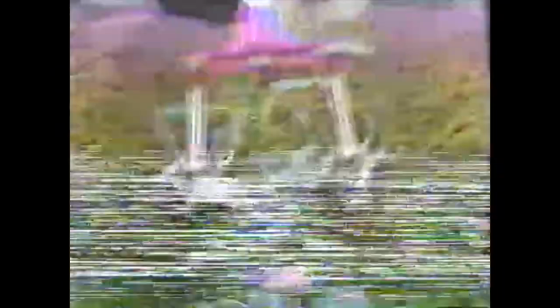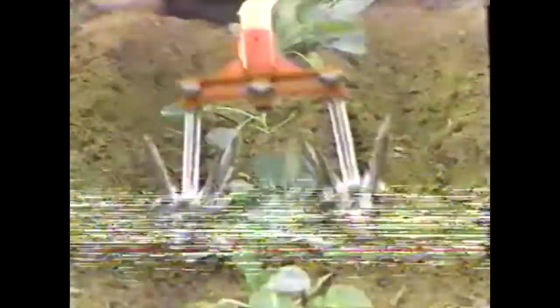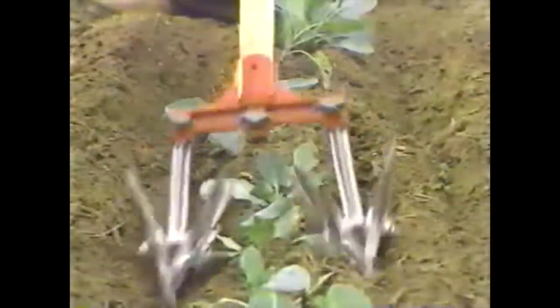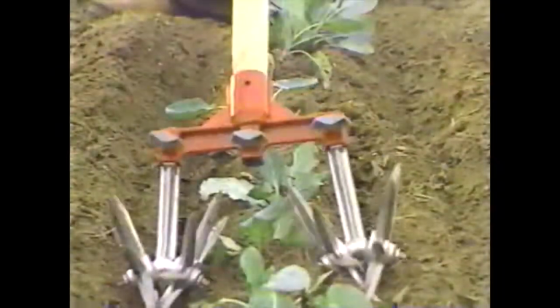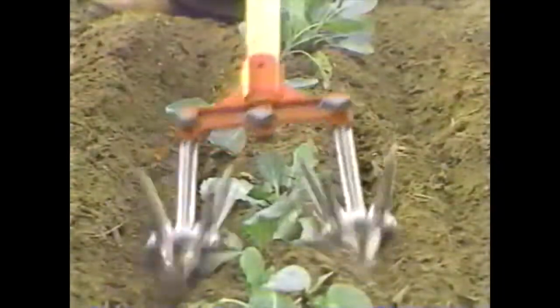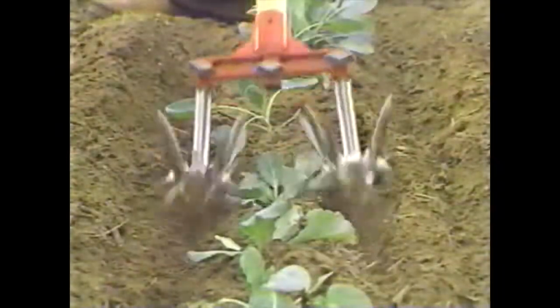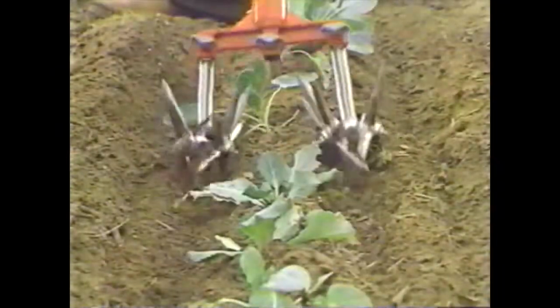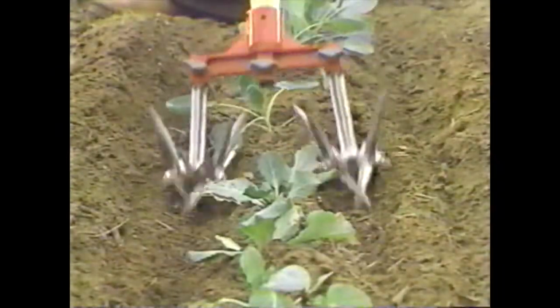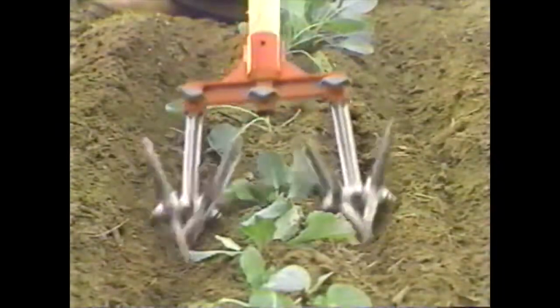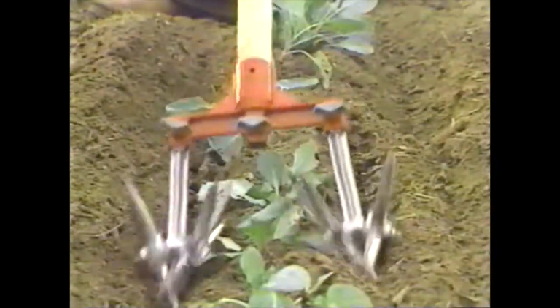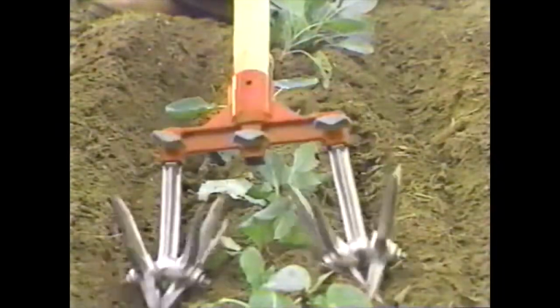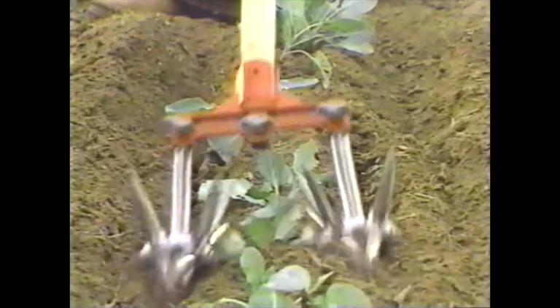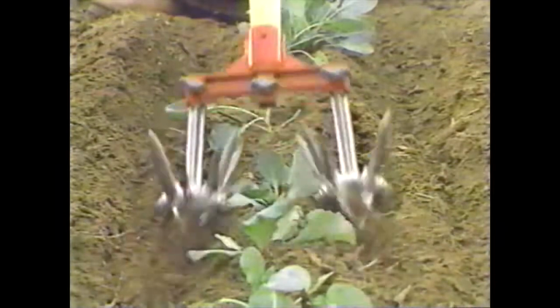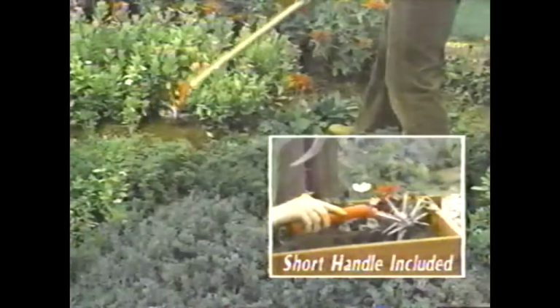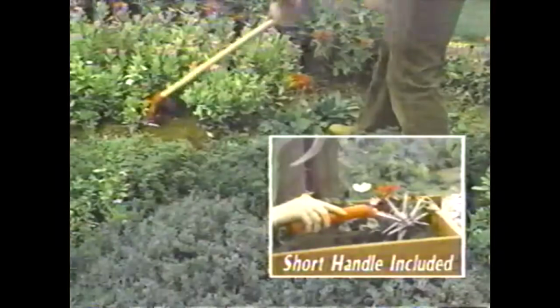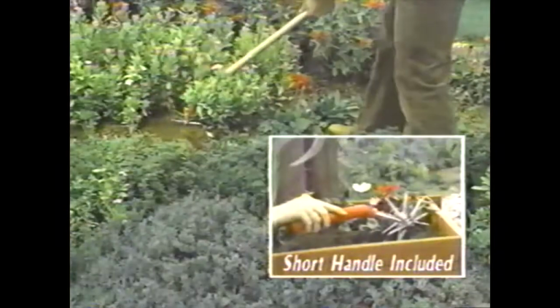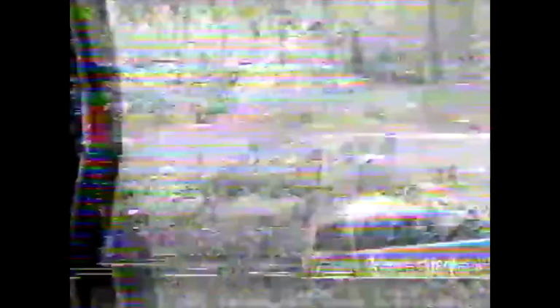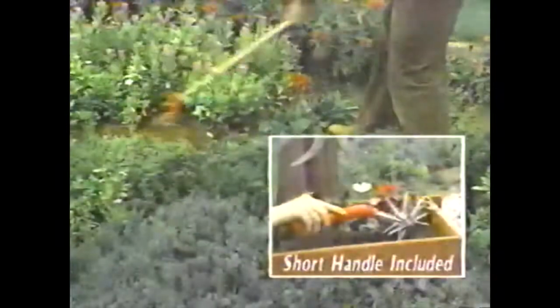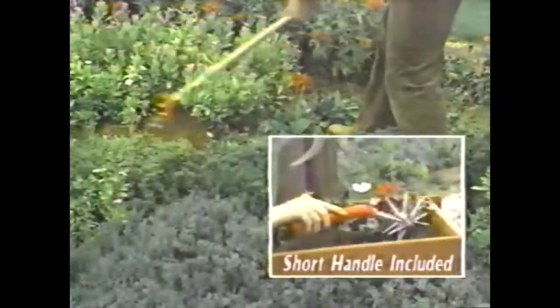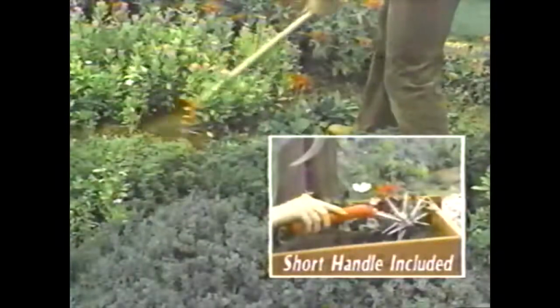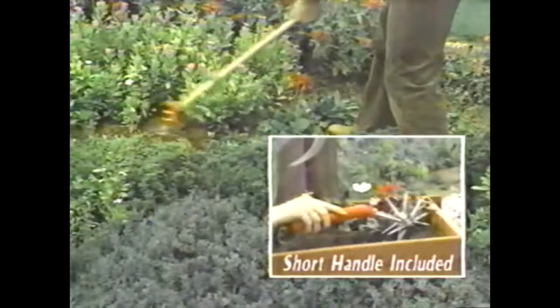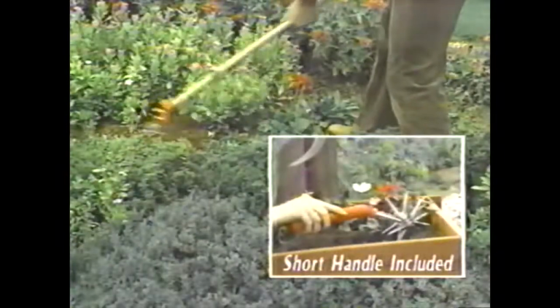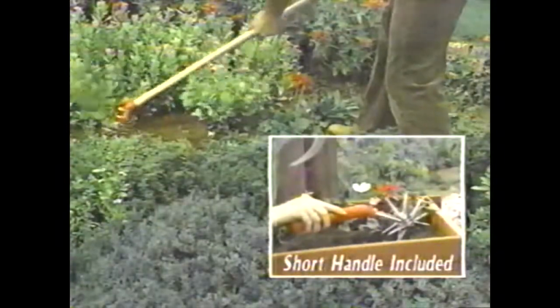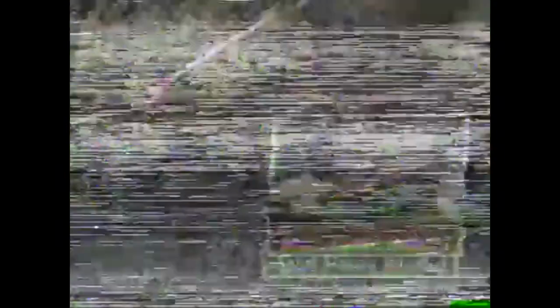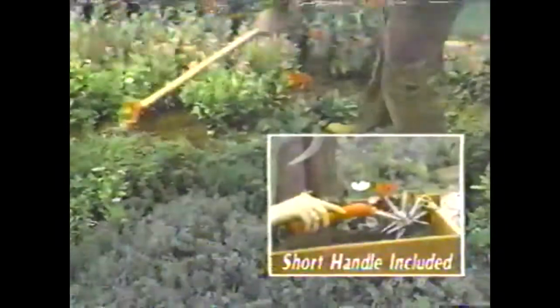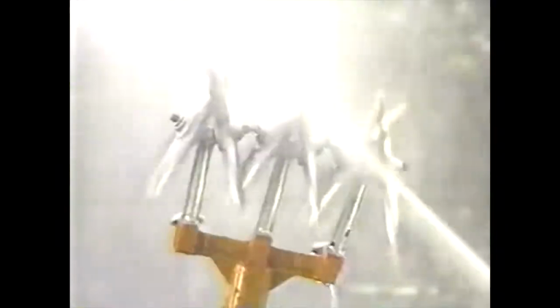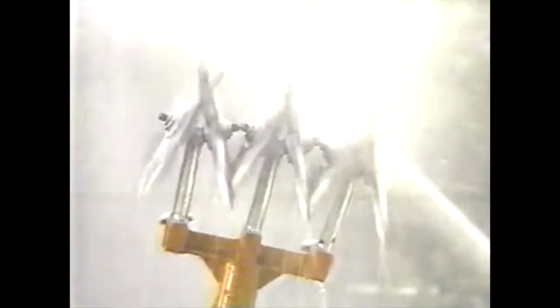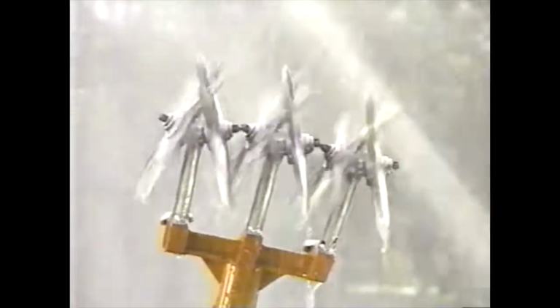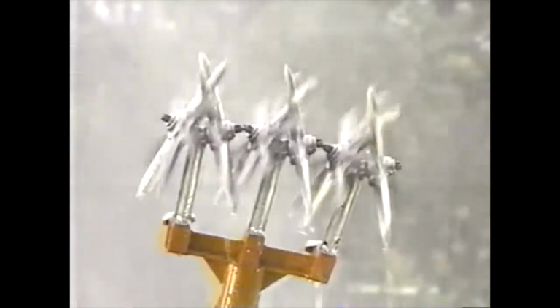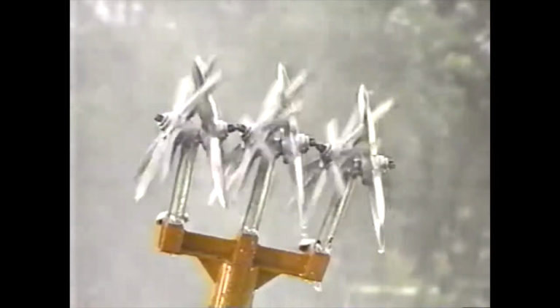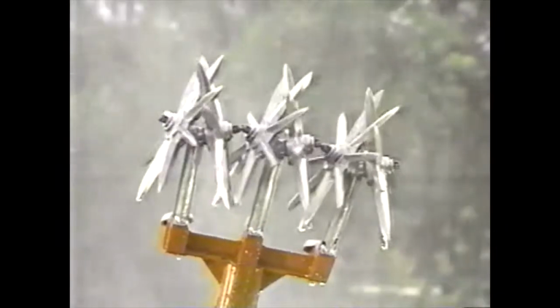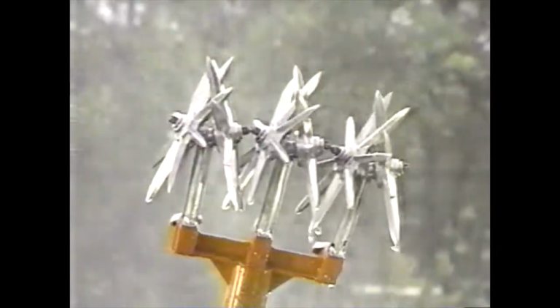Remove the center blade for working around plants and vegetables. Use one blade for hard areas. Made of a rust-free alloy, the Weasel is virtually self-cleaning.